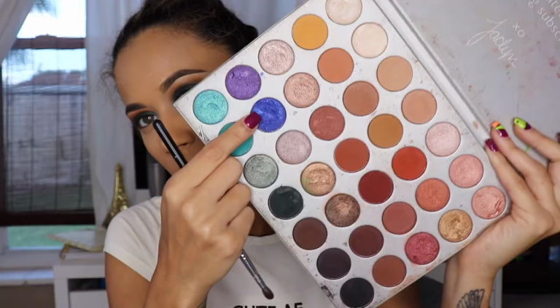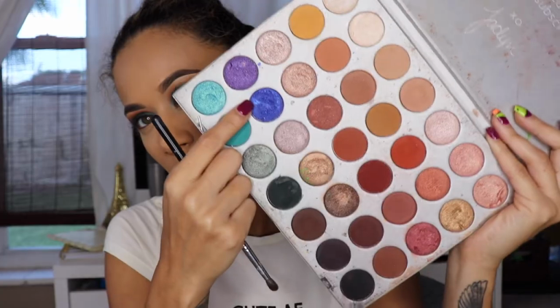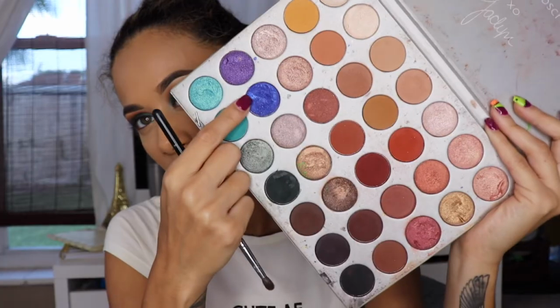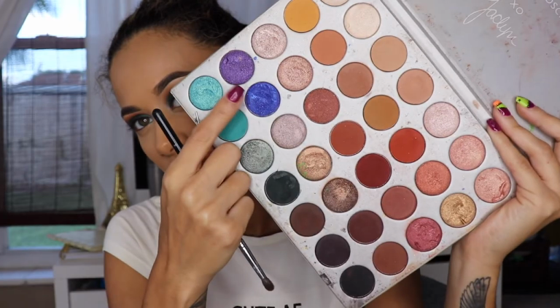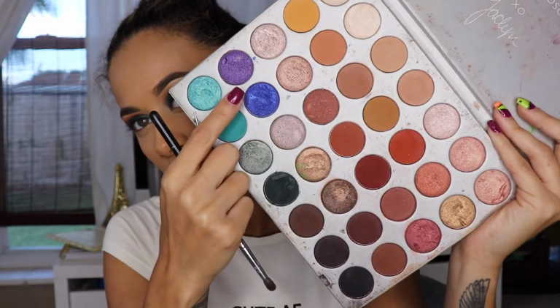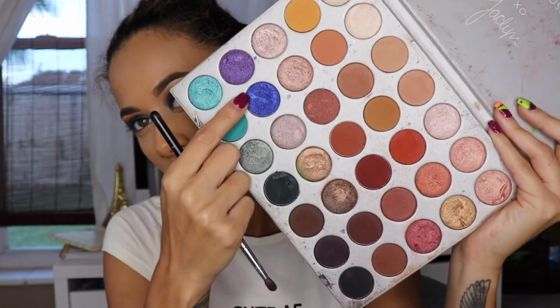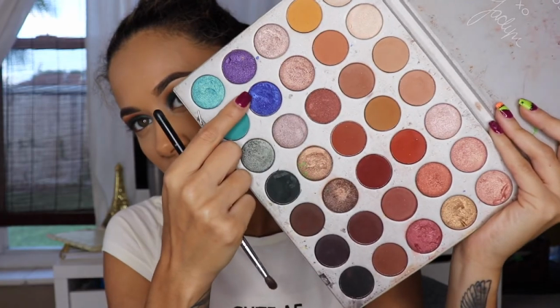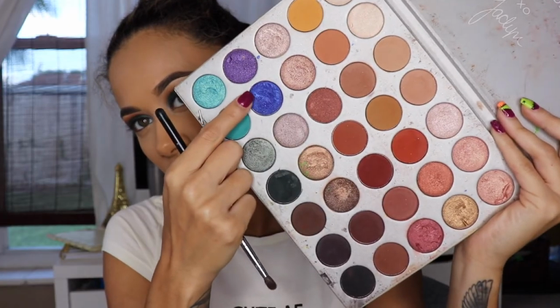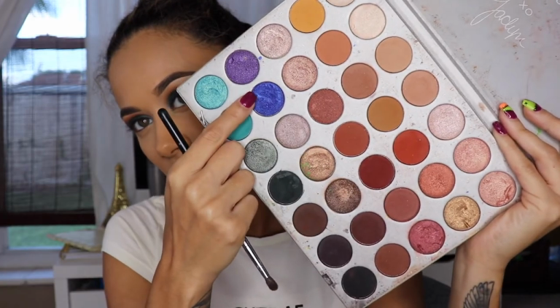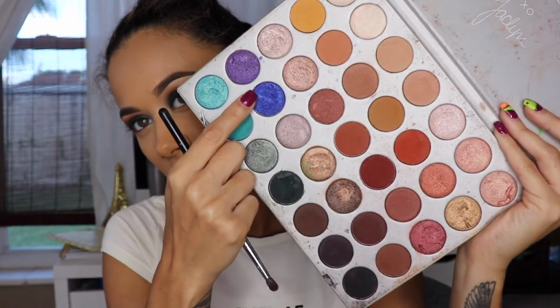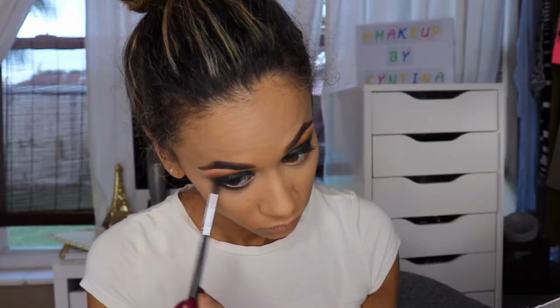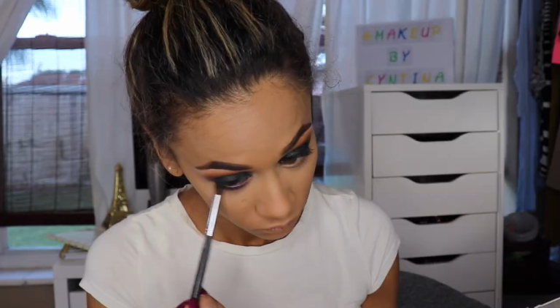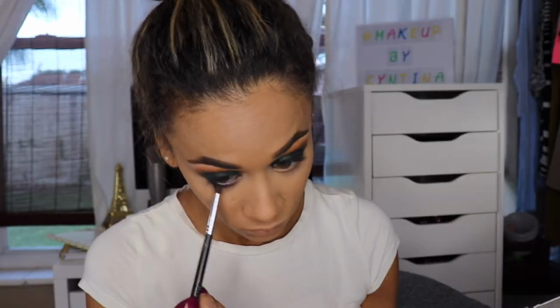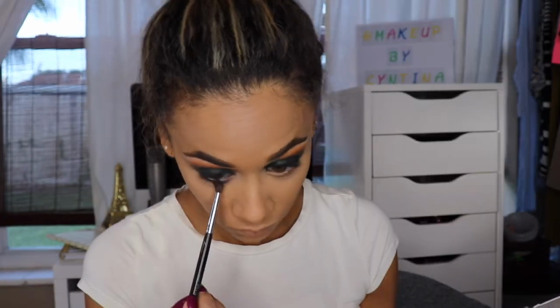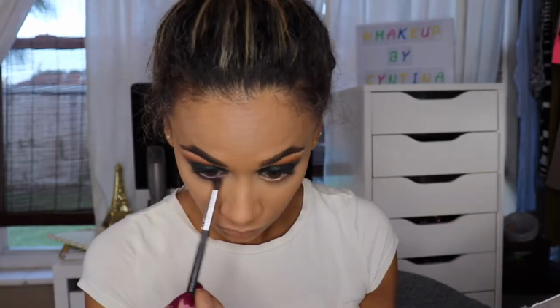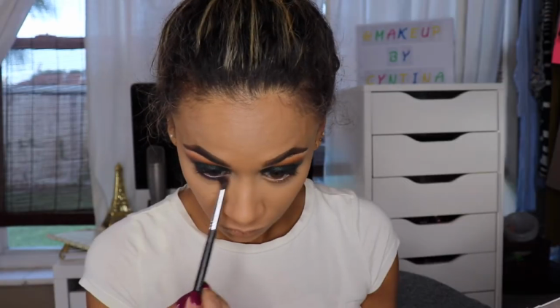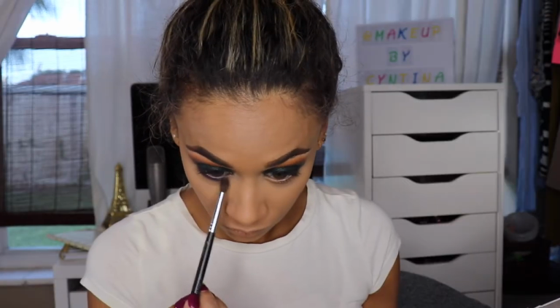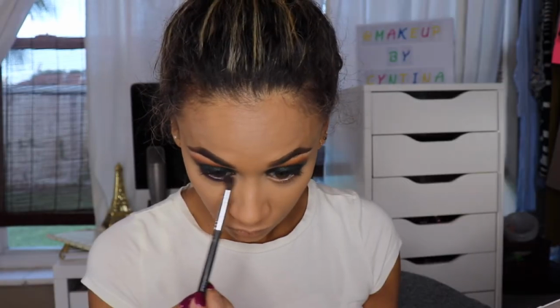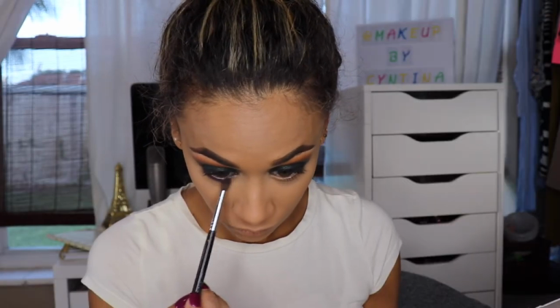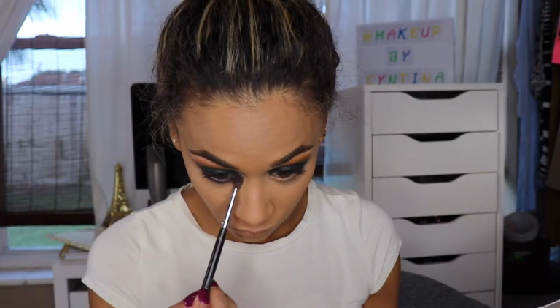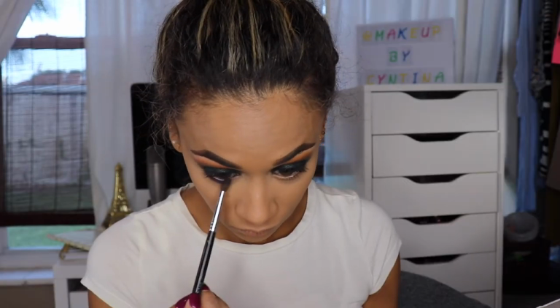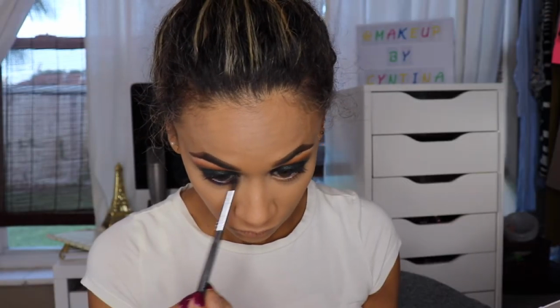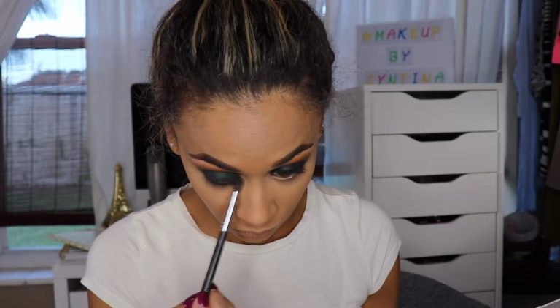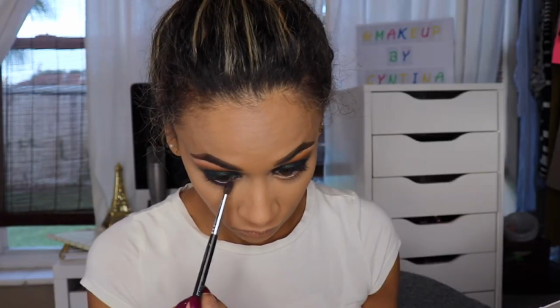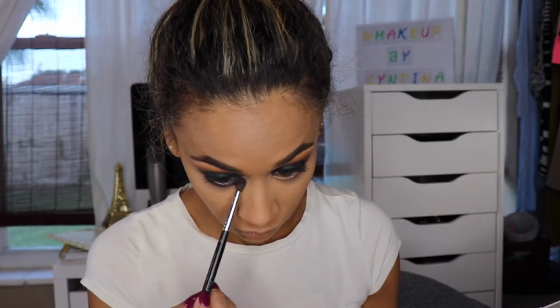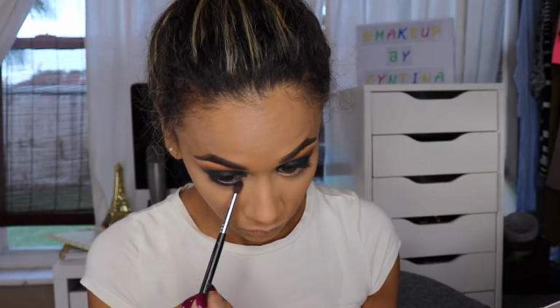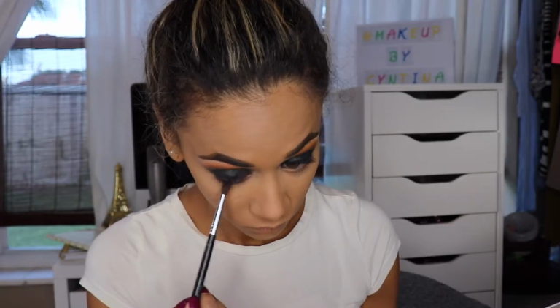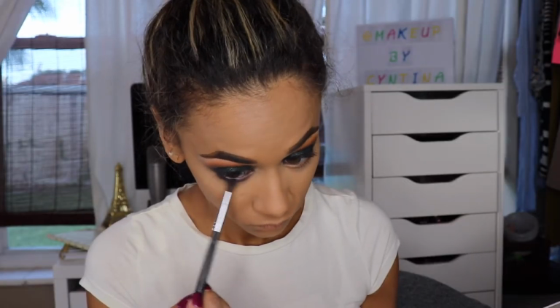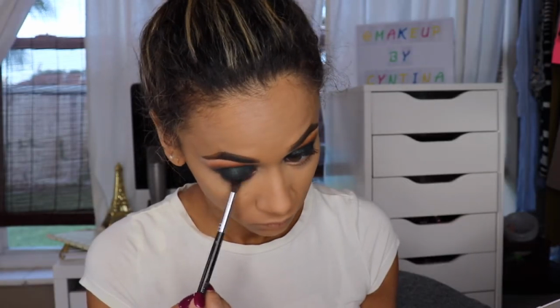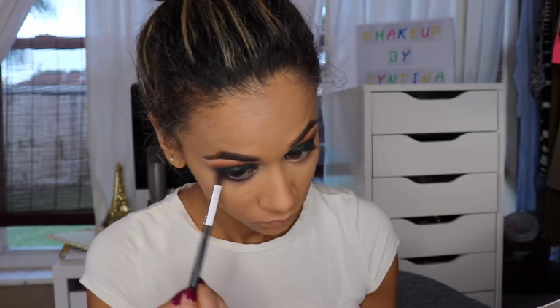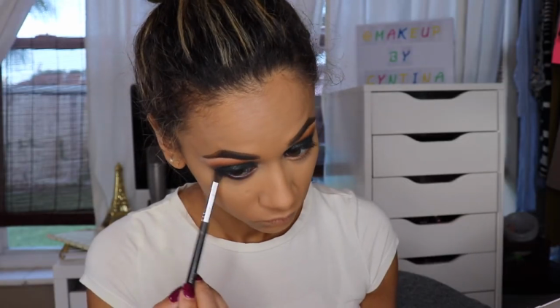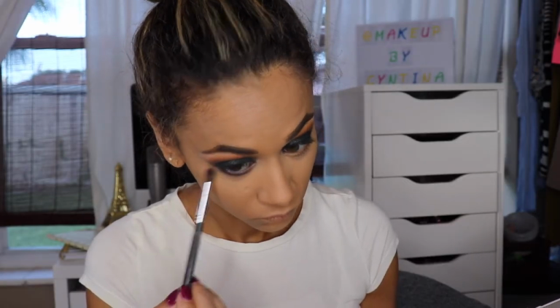Then I'm taking the shade Twerk from my Jaclyn Hill palette and adding that on my lower lash line.